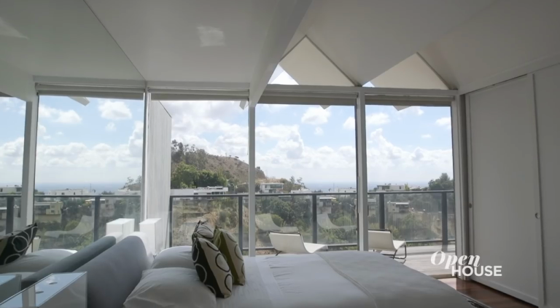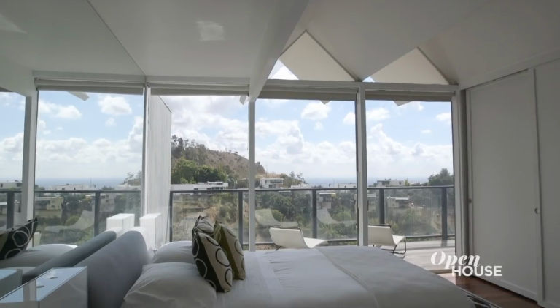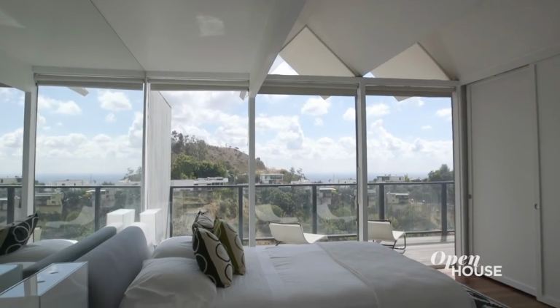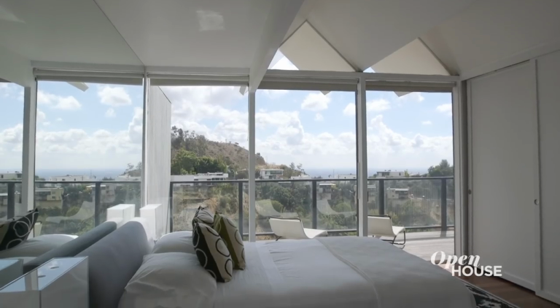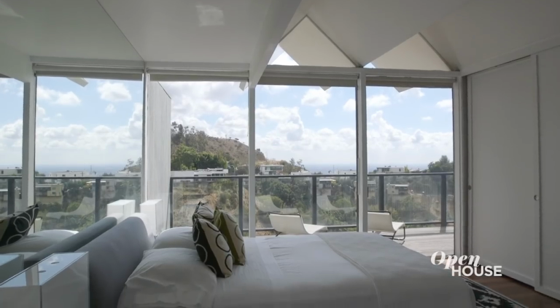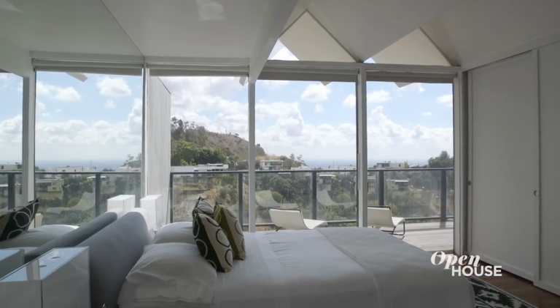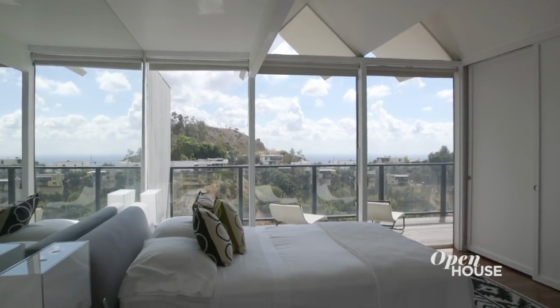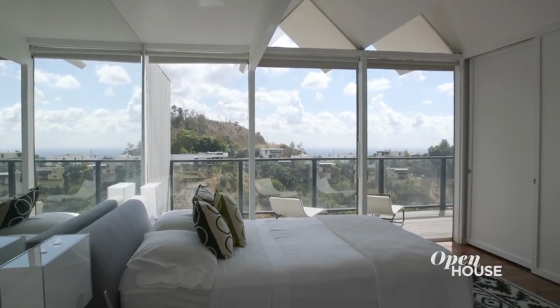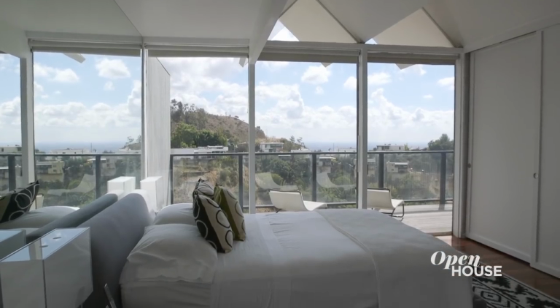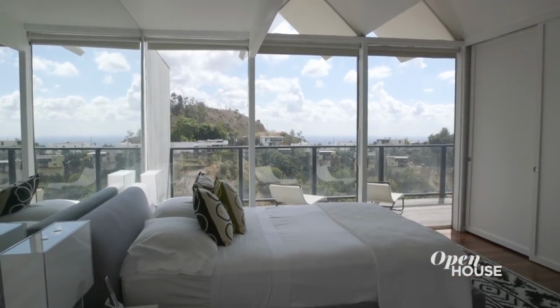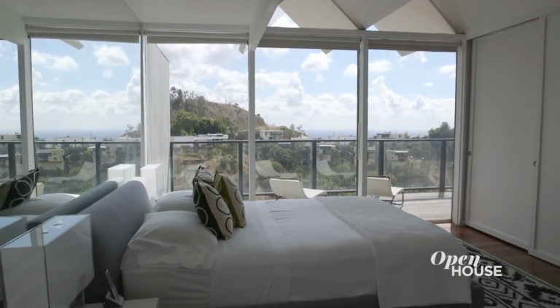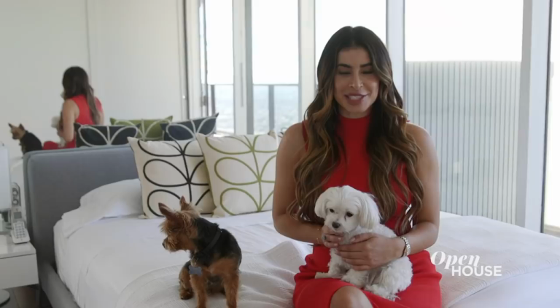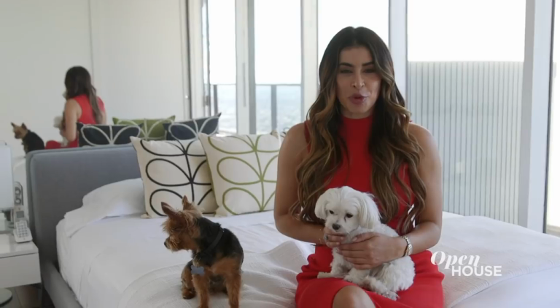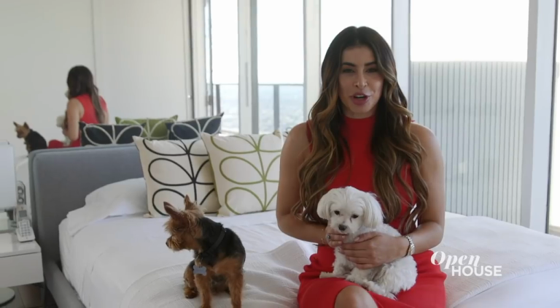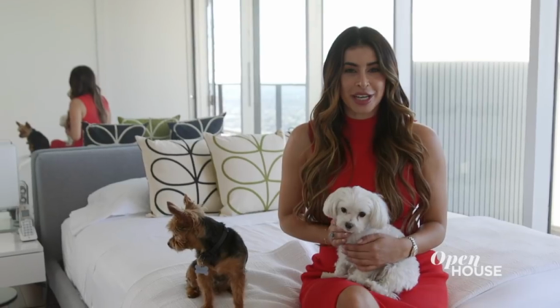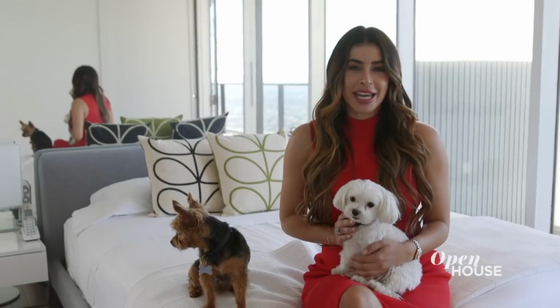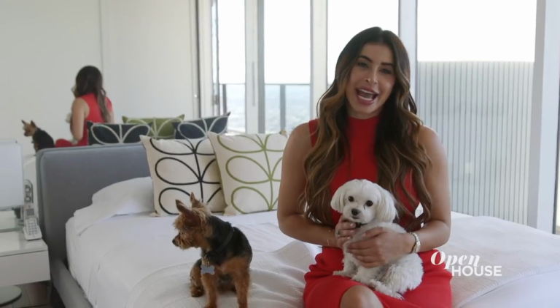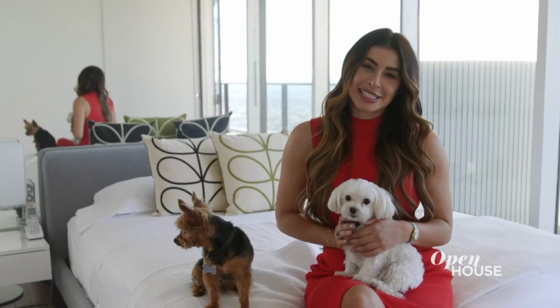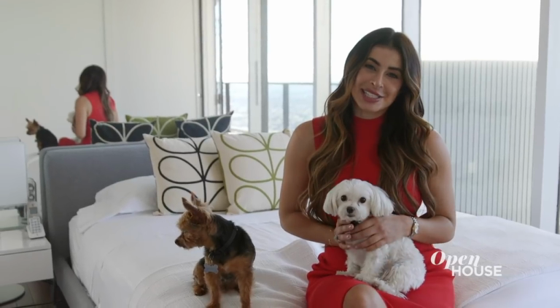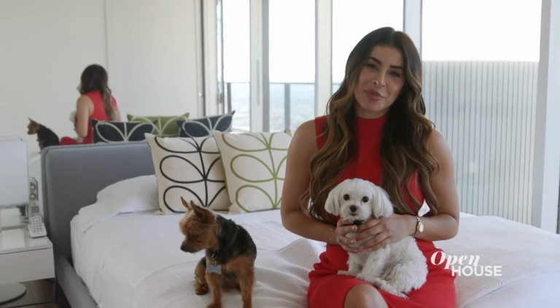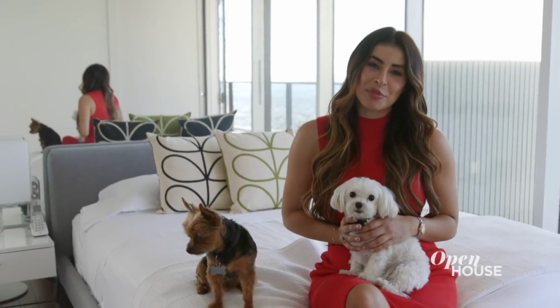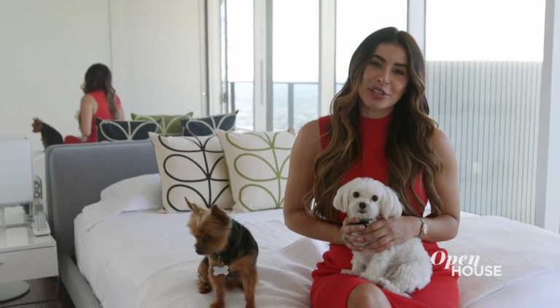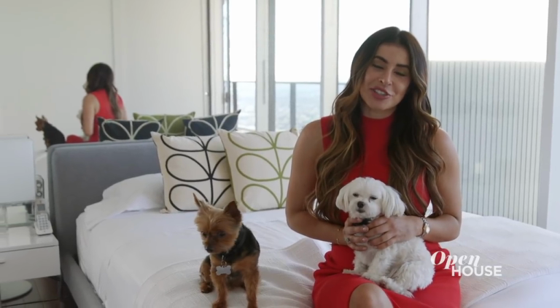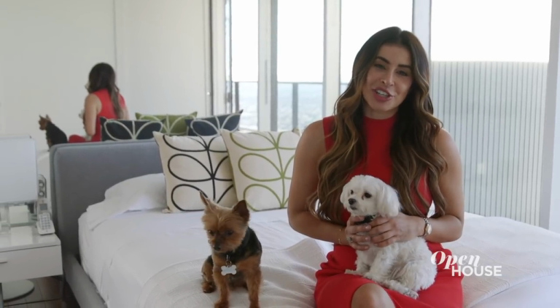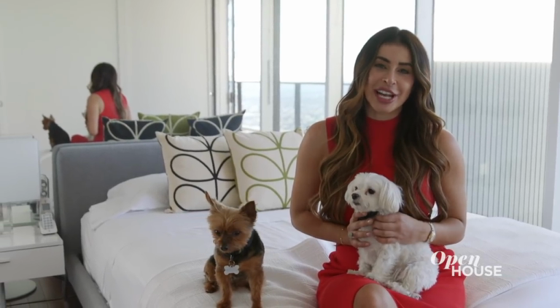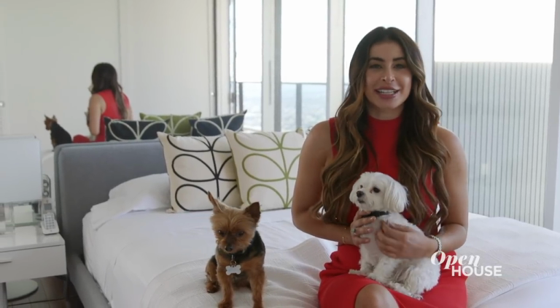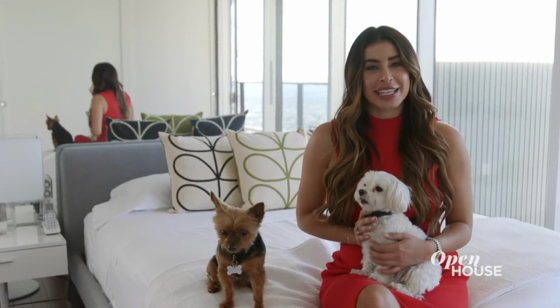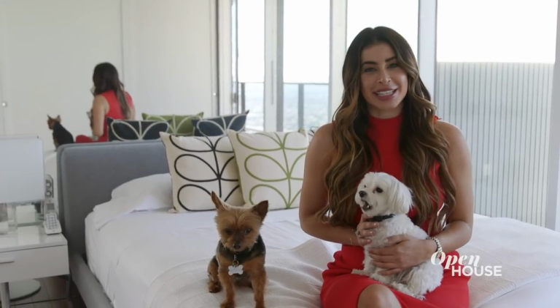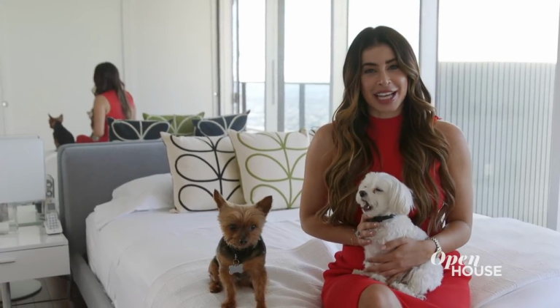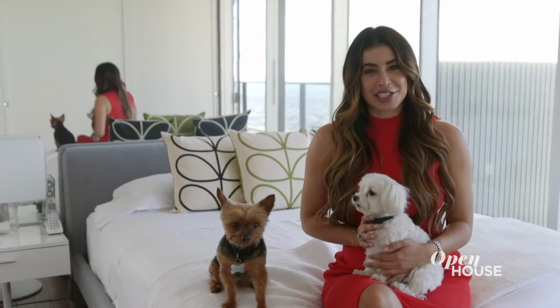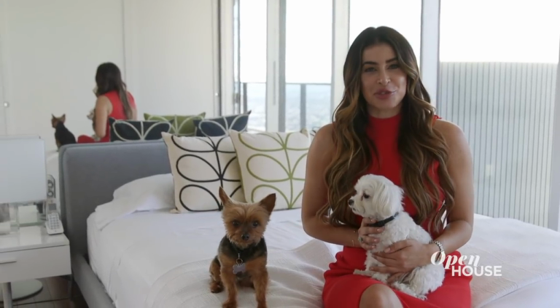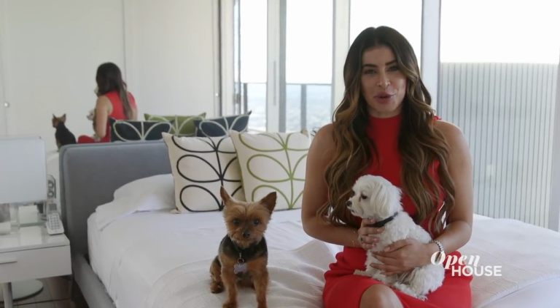In this home, less is more — hence the minimal nature and clean lines throughout.